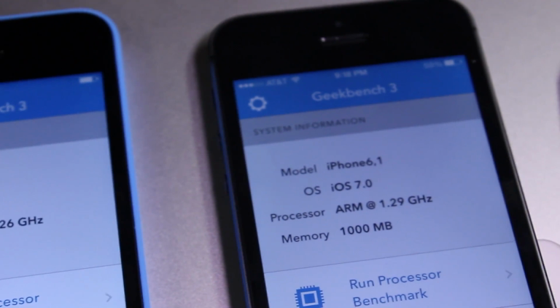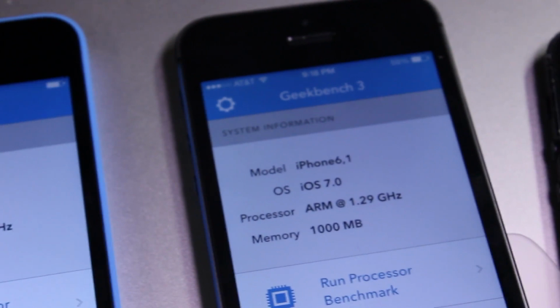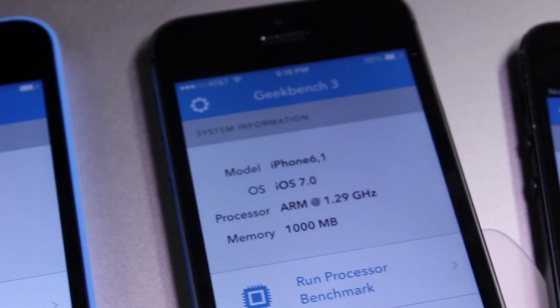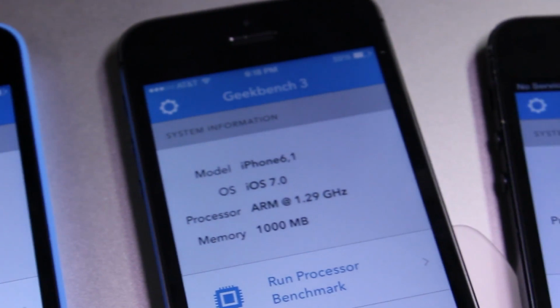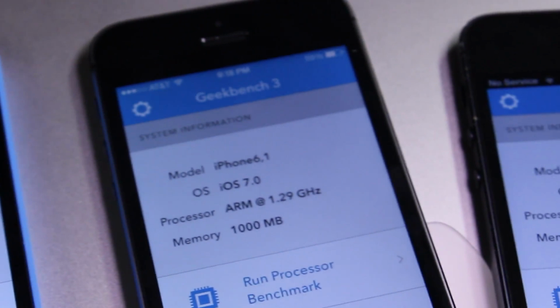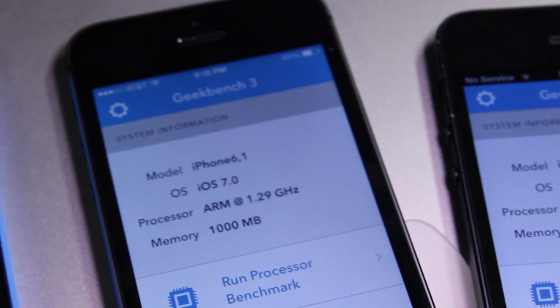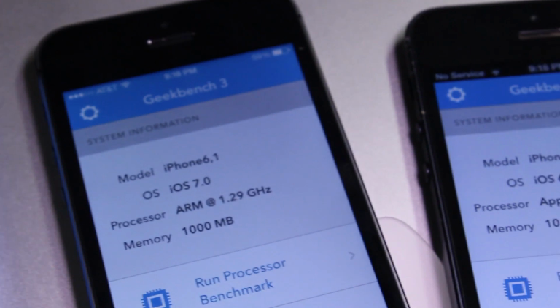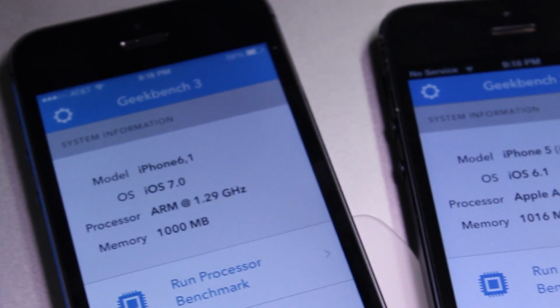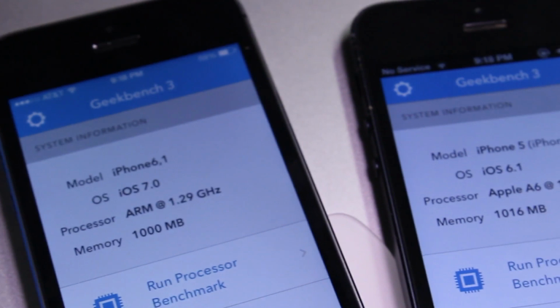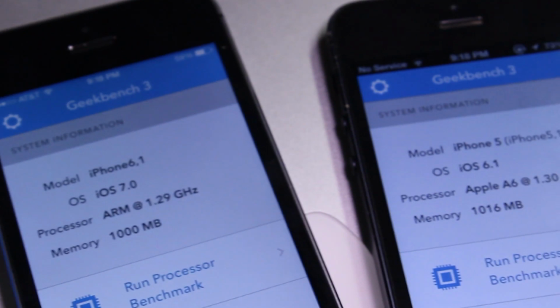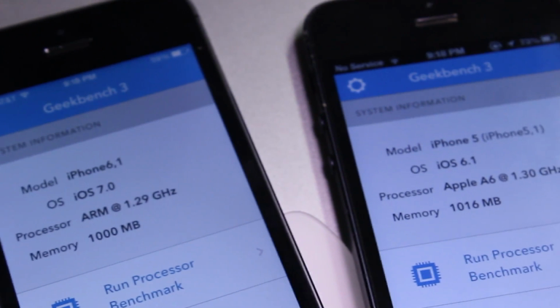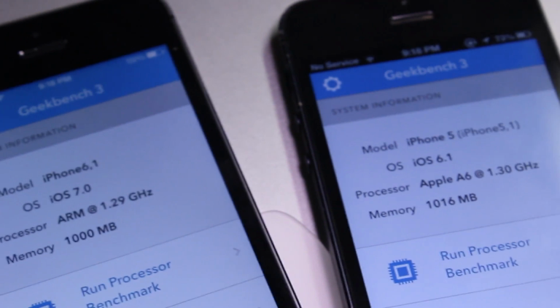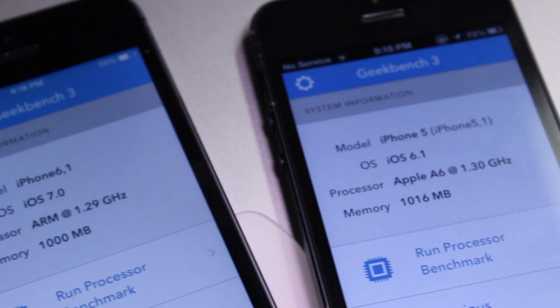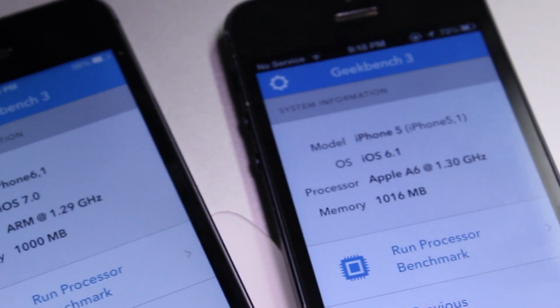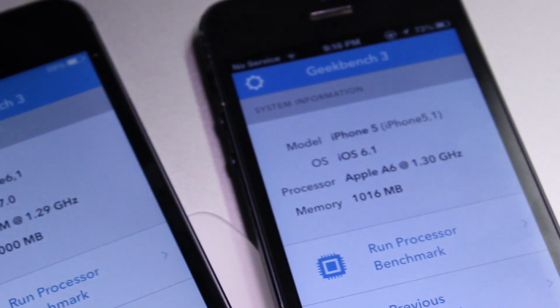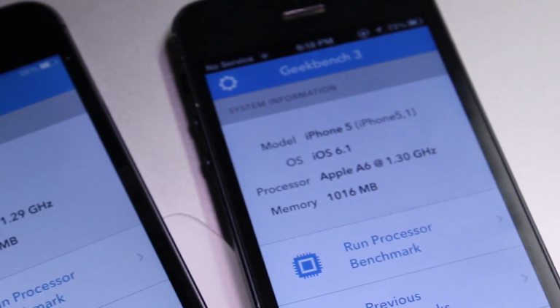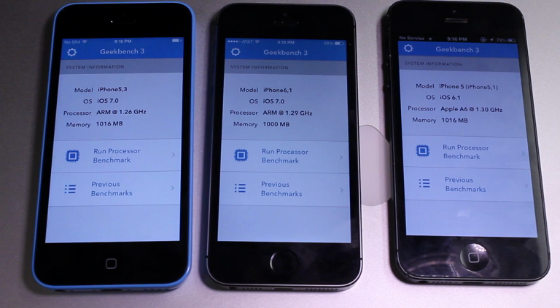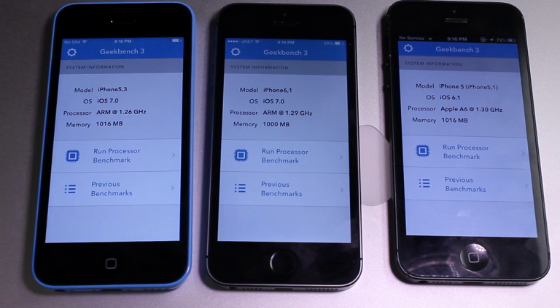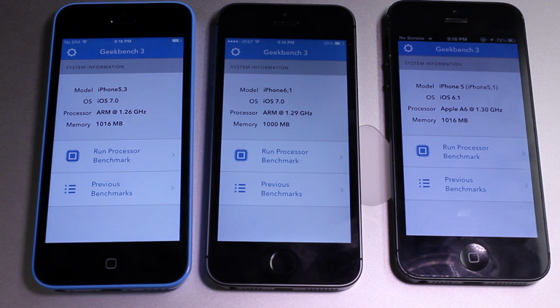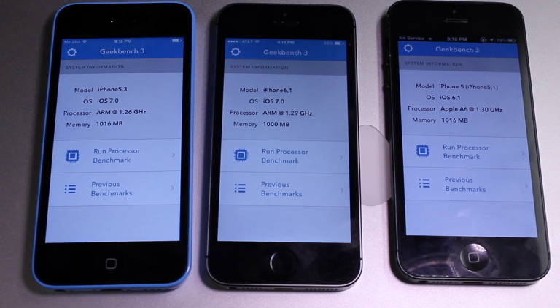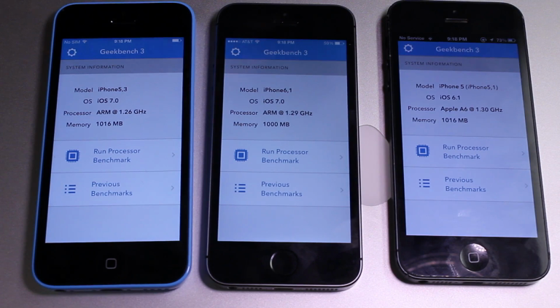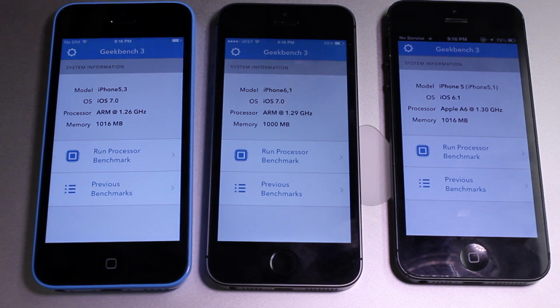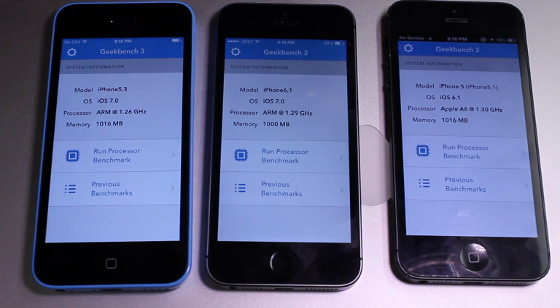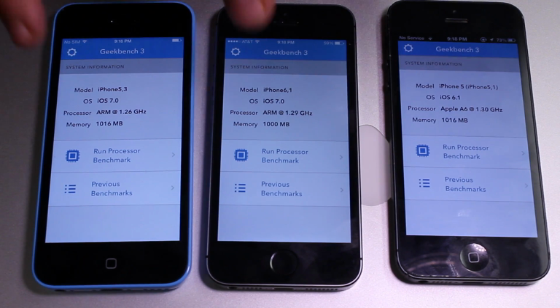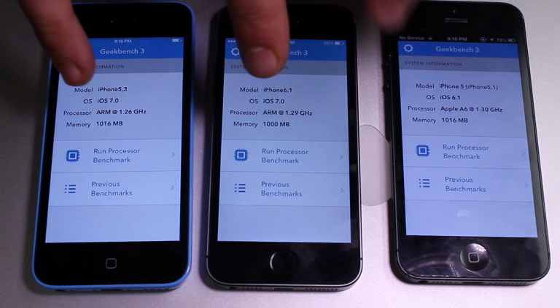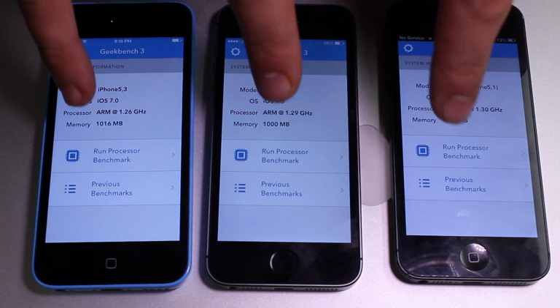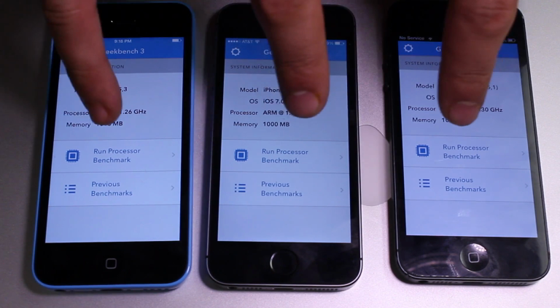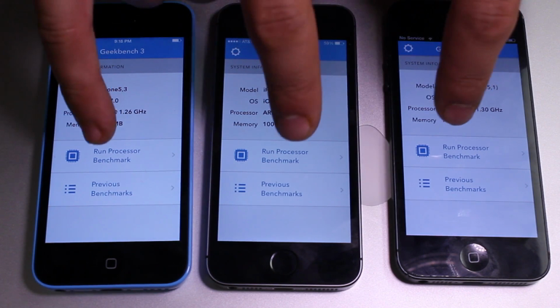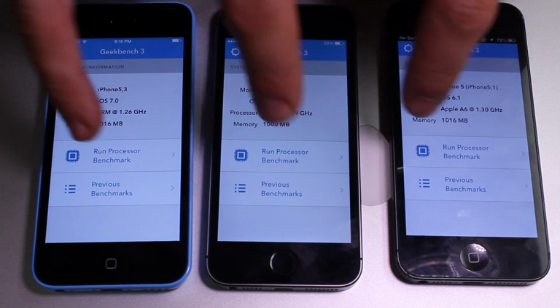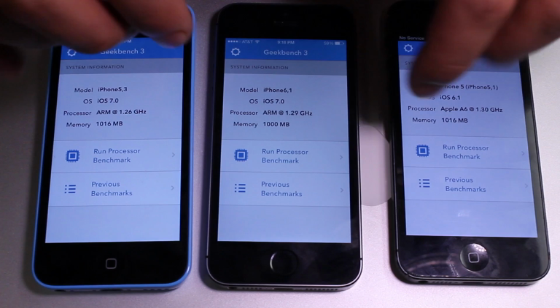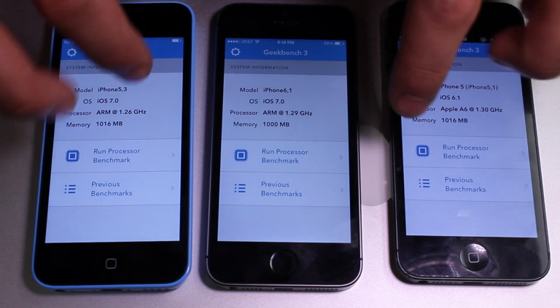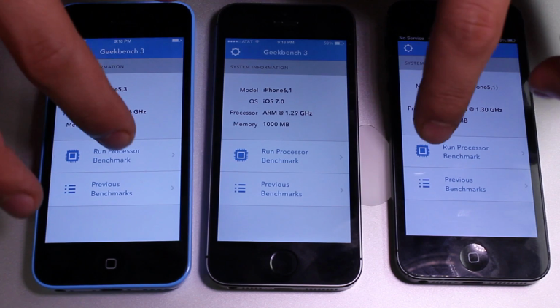Now both the iPhone 5S and the 5C are running iOS 7, and the iPhone 5 is running iOS 6.1.